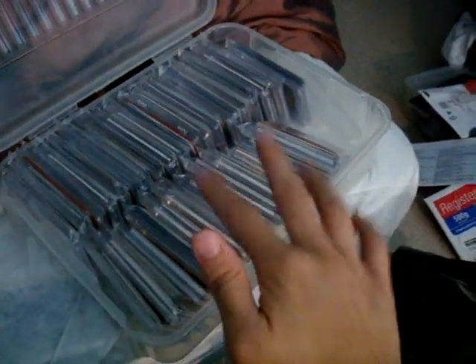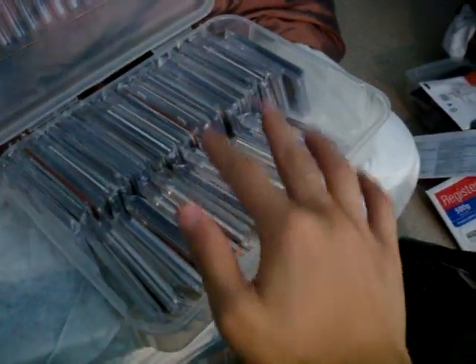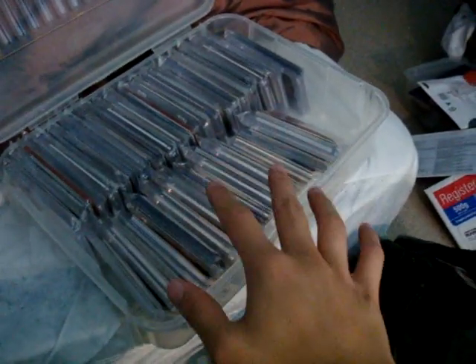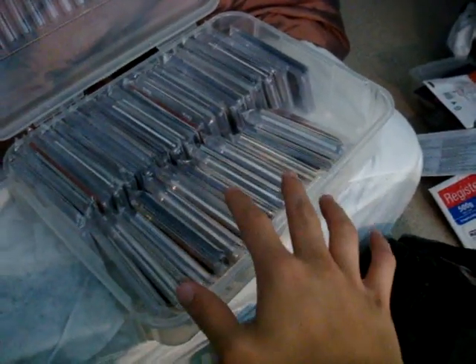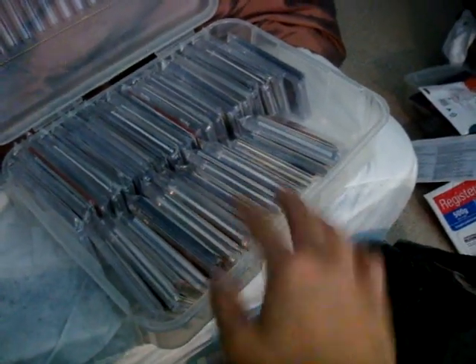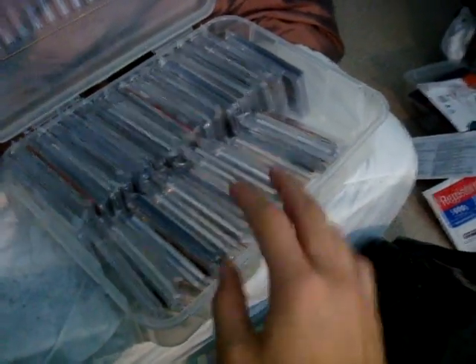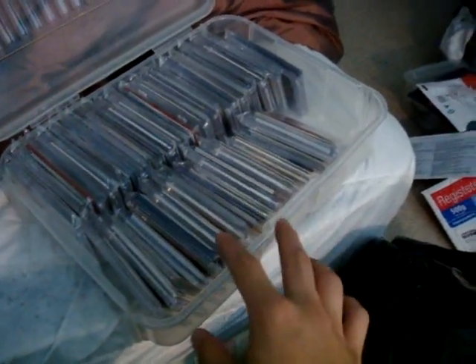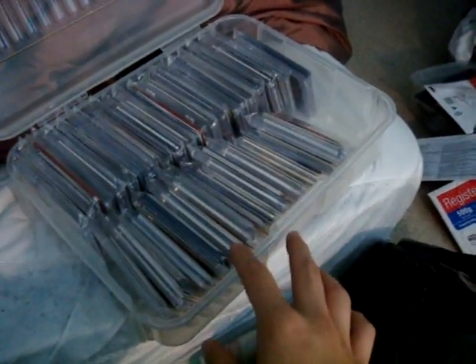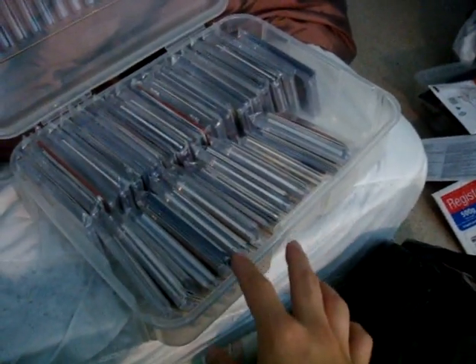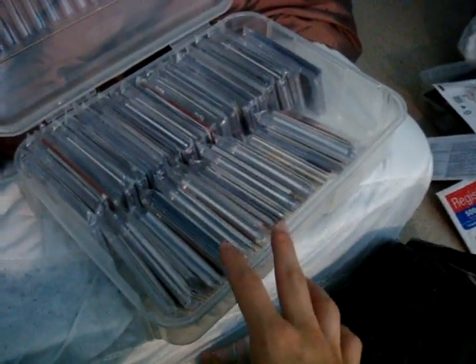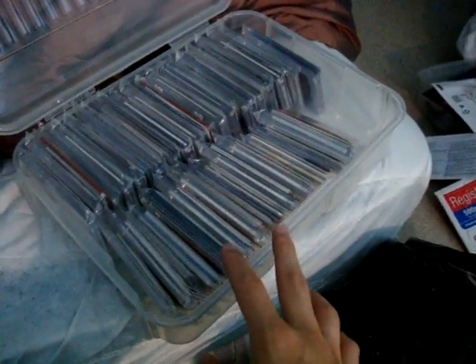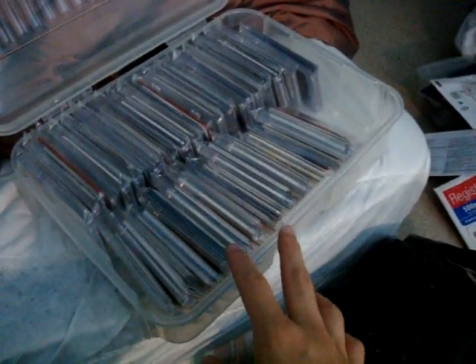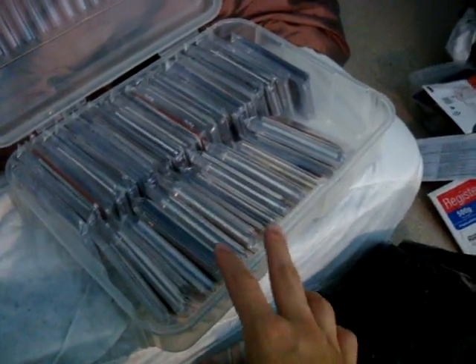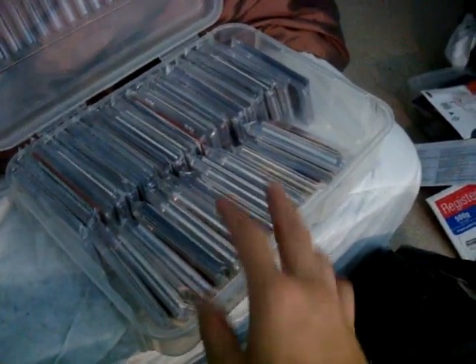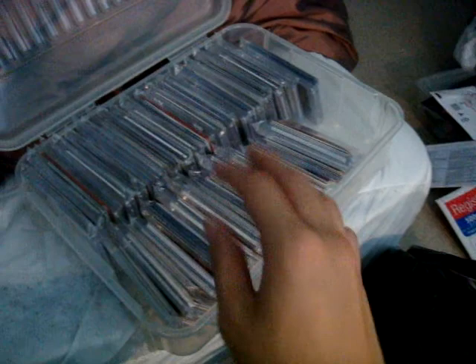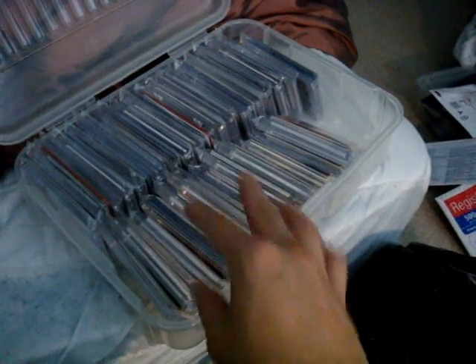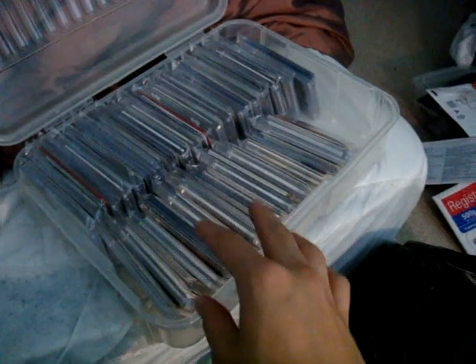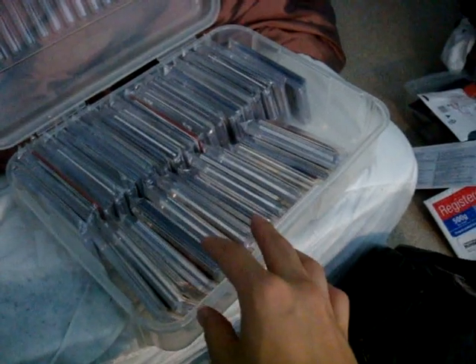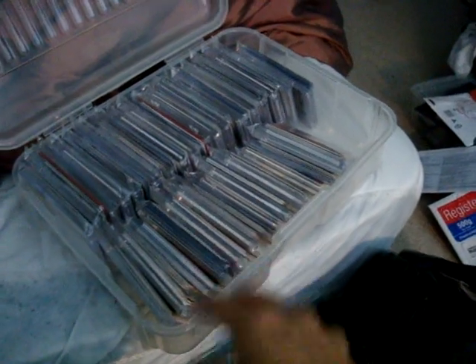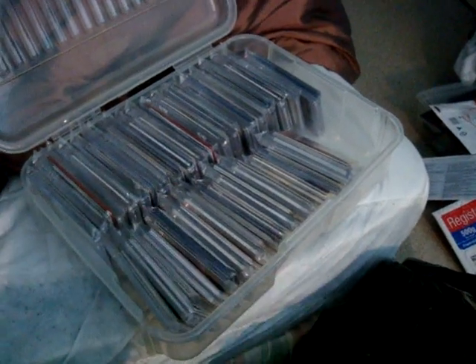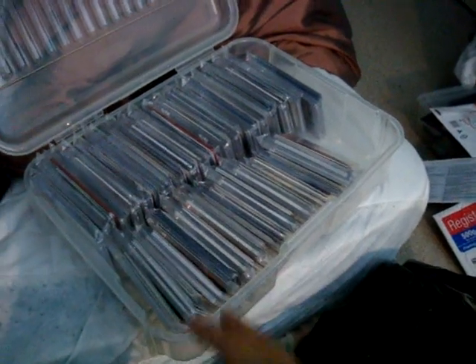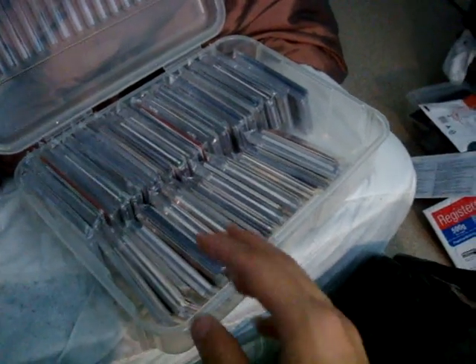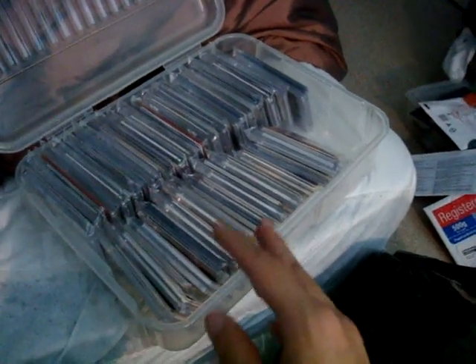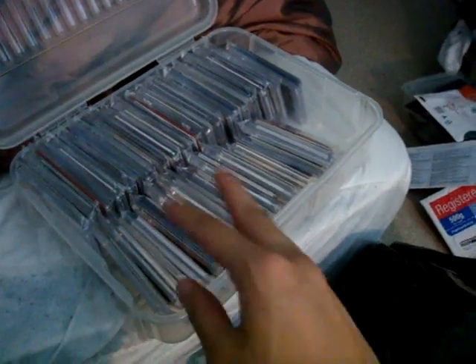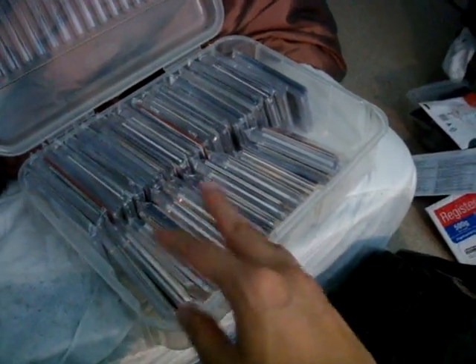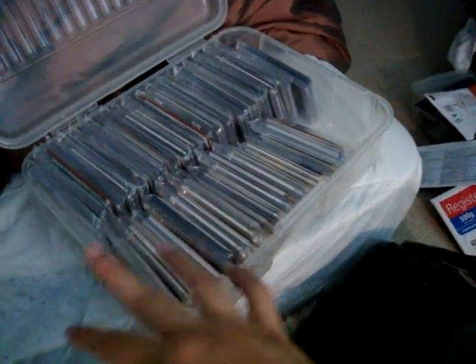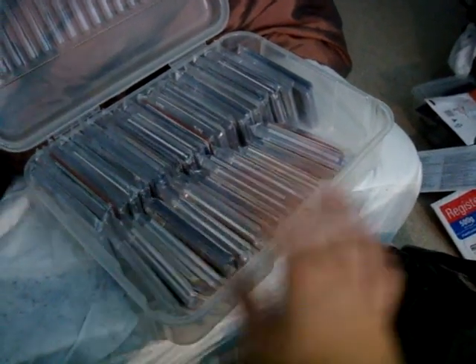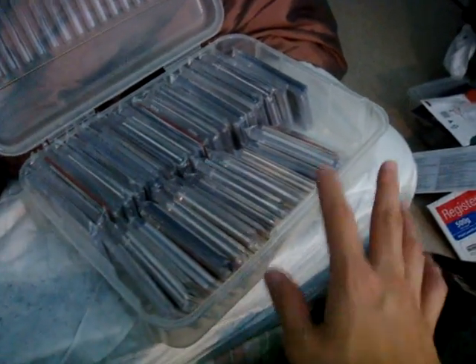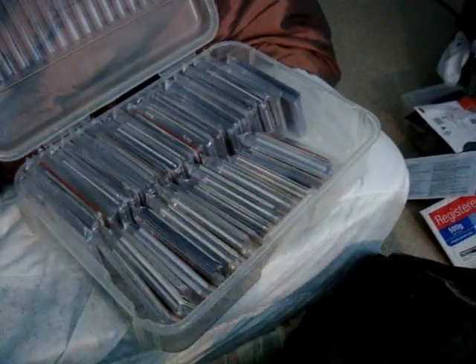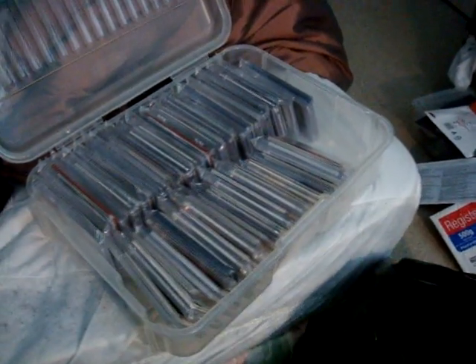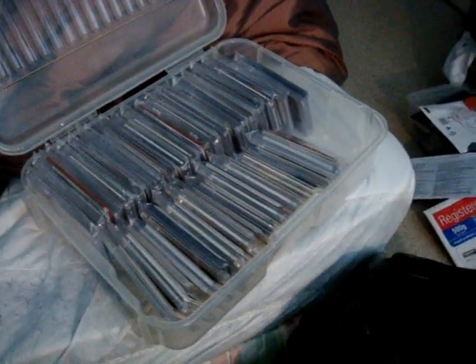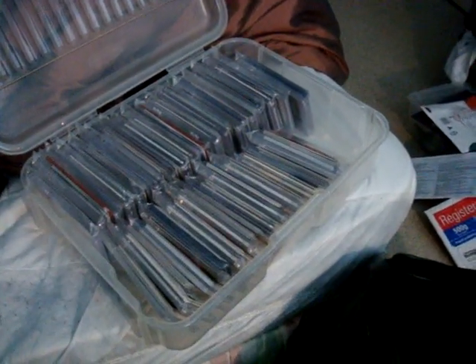Stay tuned for the live numbering of the packs, which will be done tonight. Oh my gosh, I can't believe I have to rewrap all the packs again. This is ridiculous.